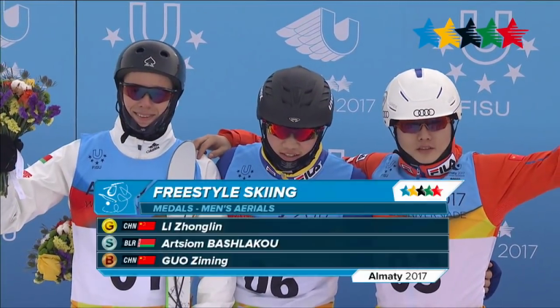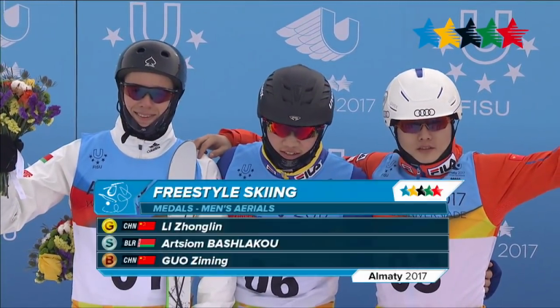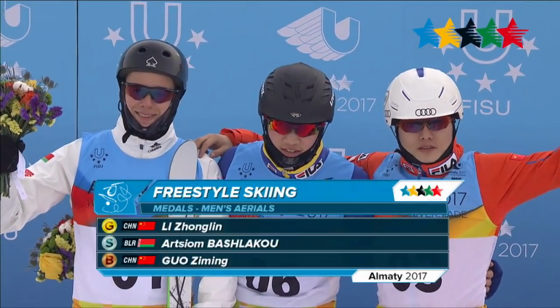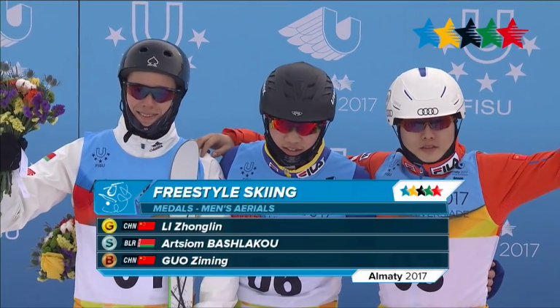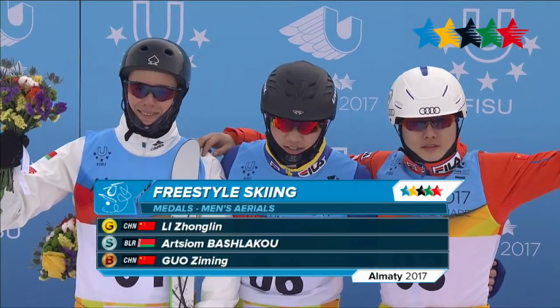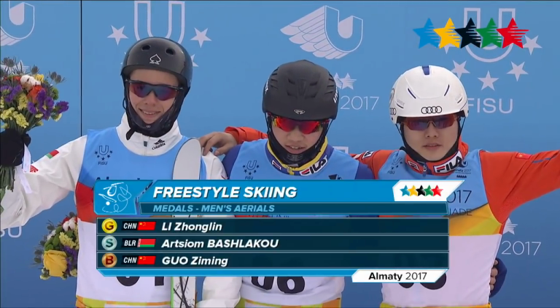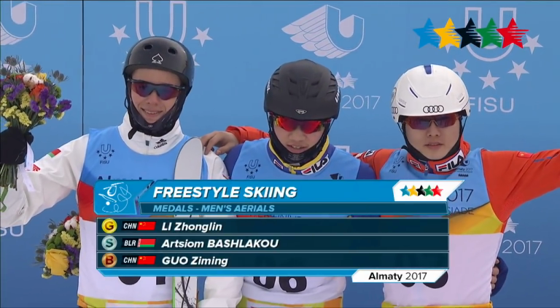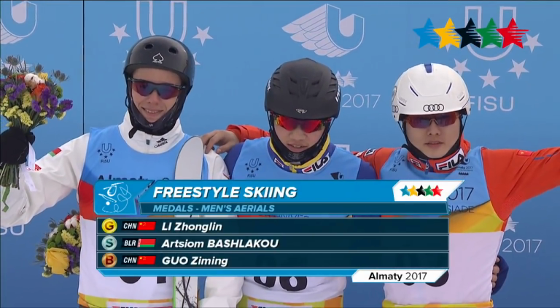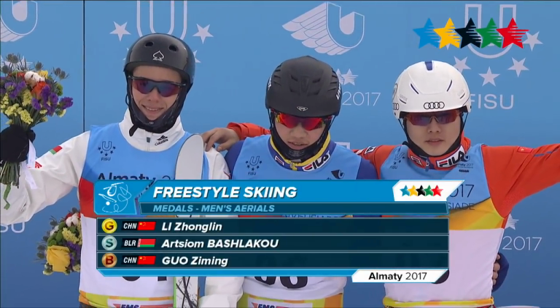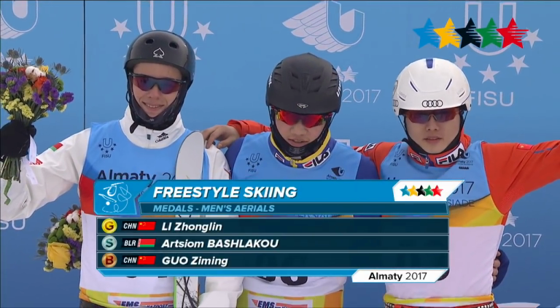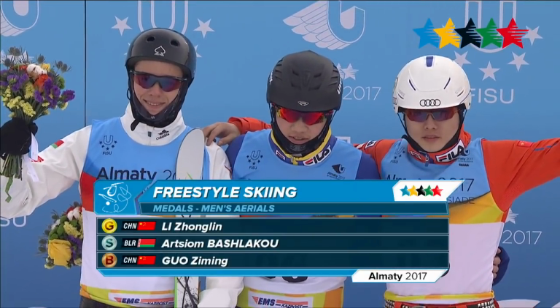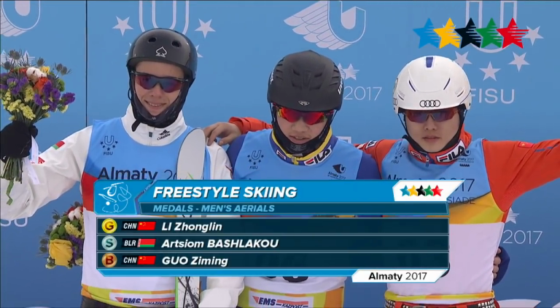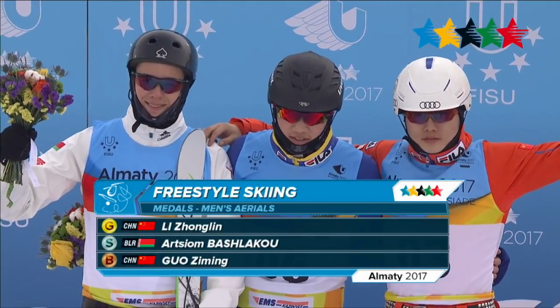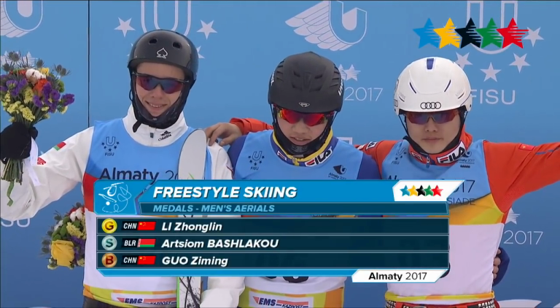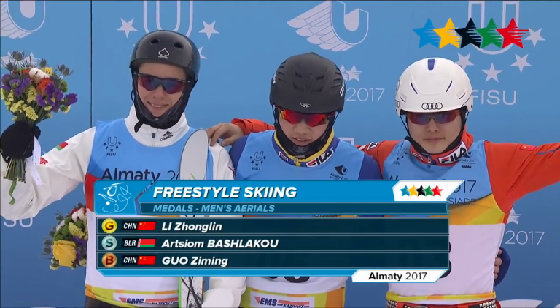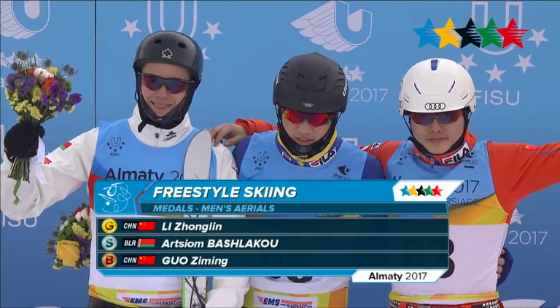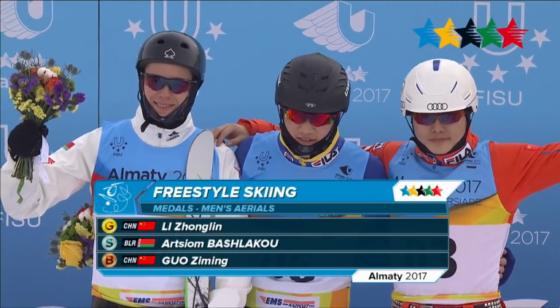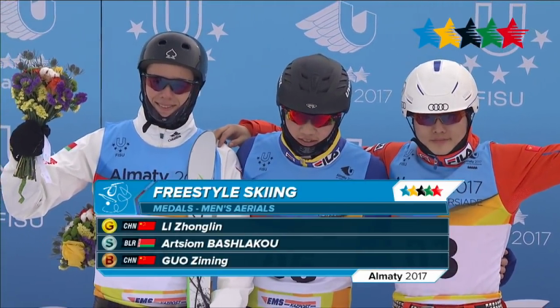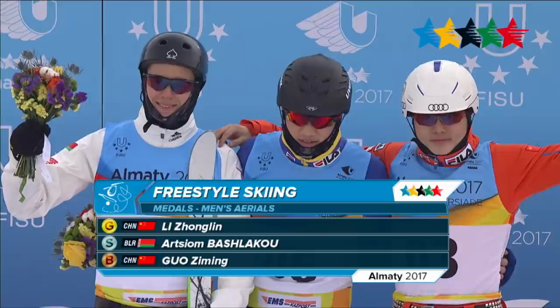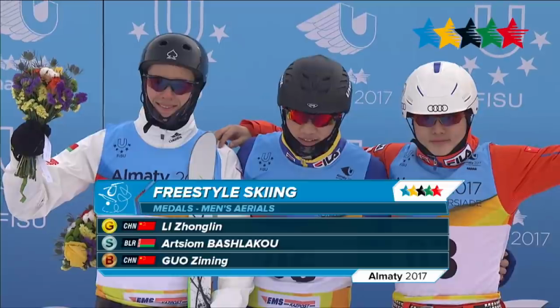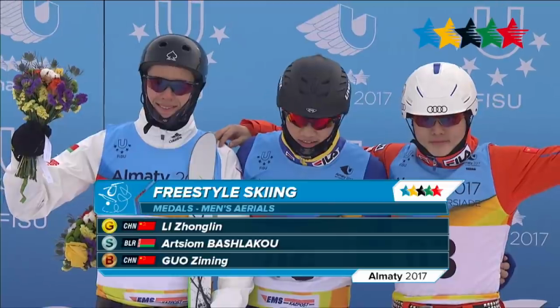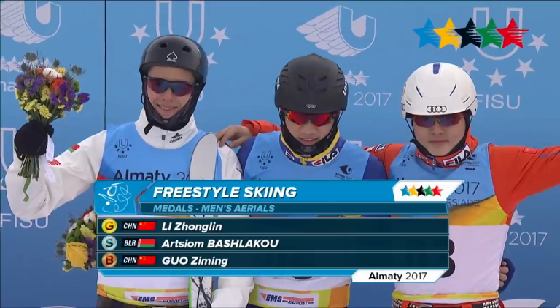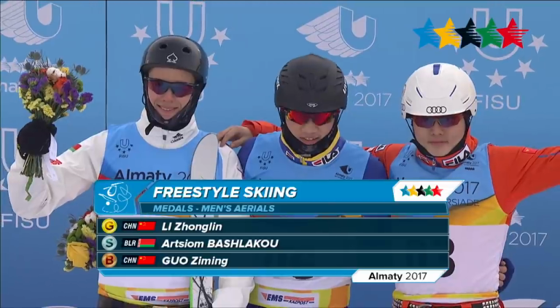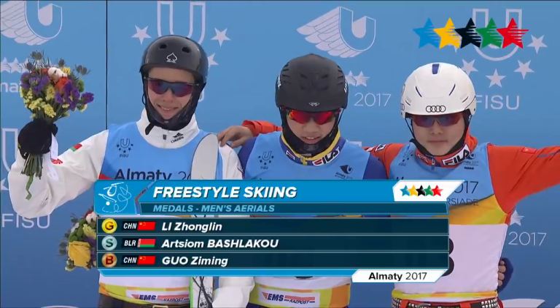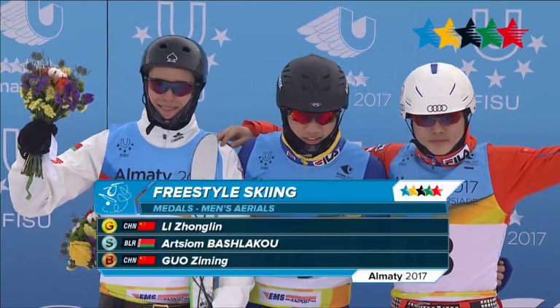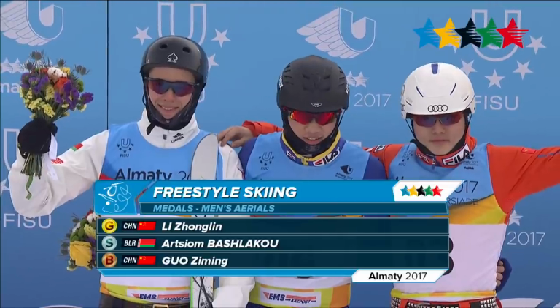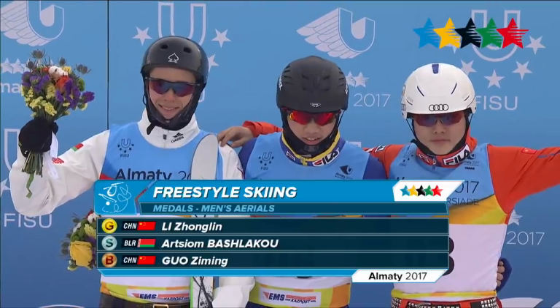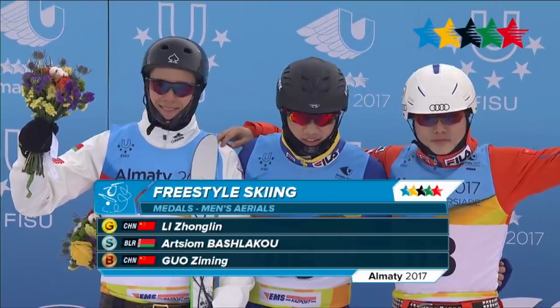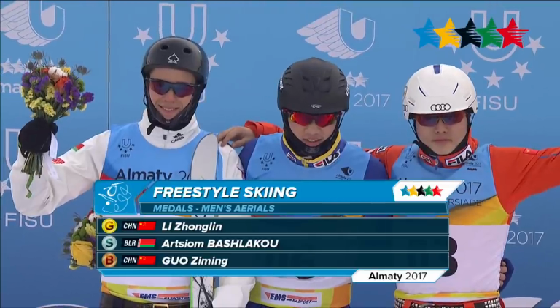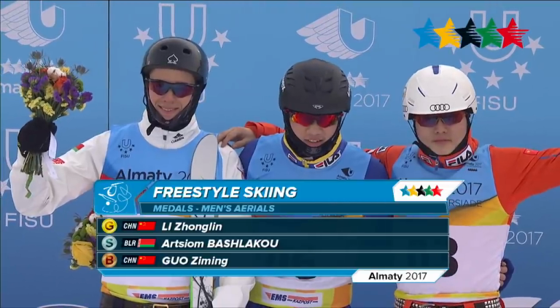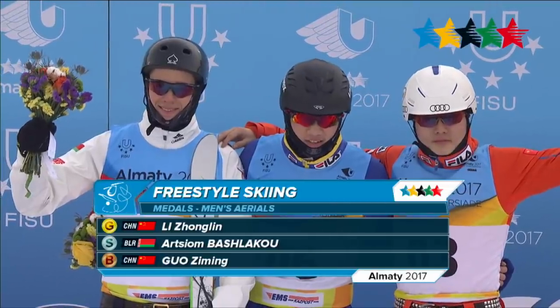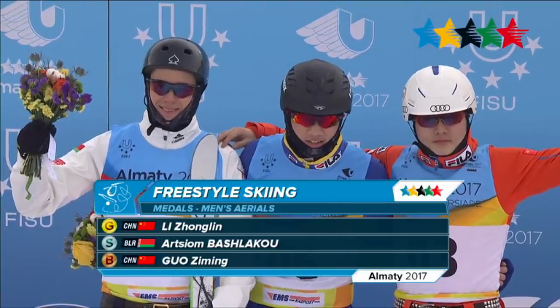All three student athletes — Li, Bashleko, and Gao — received their medals at the ceremony shortly after their event.